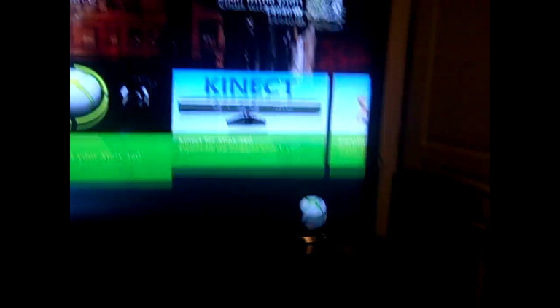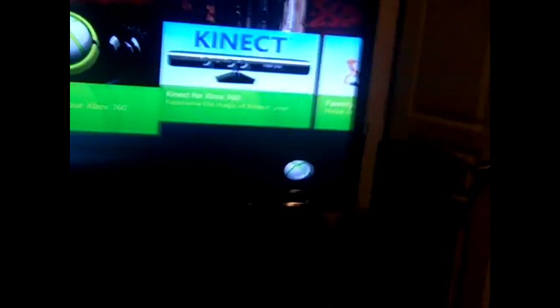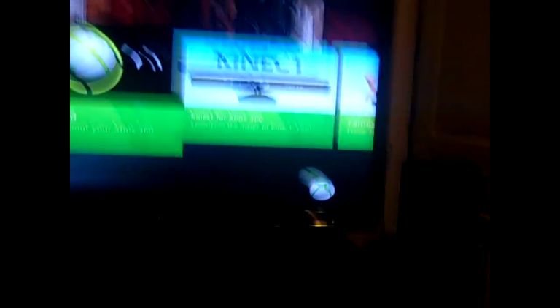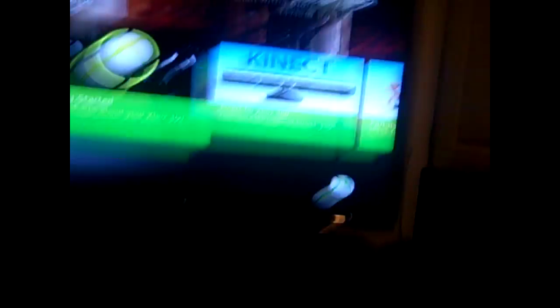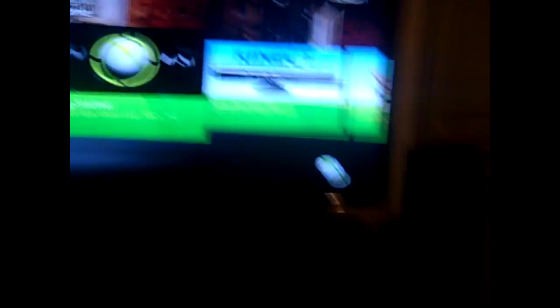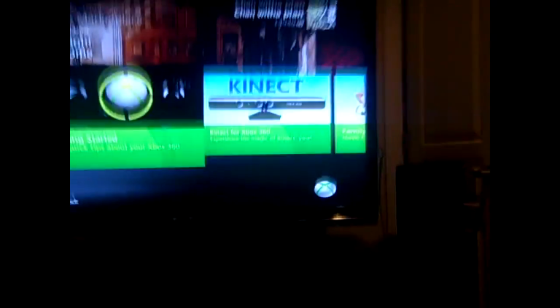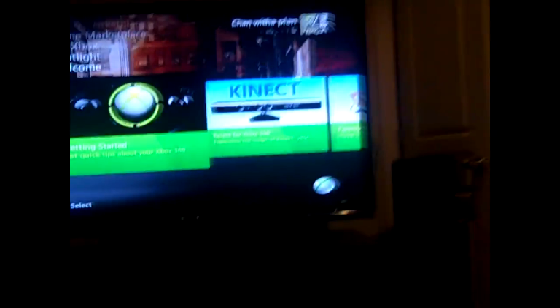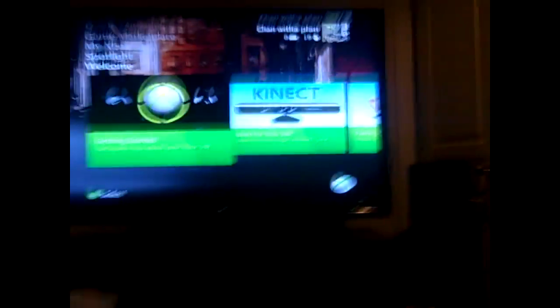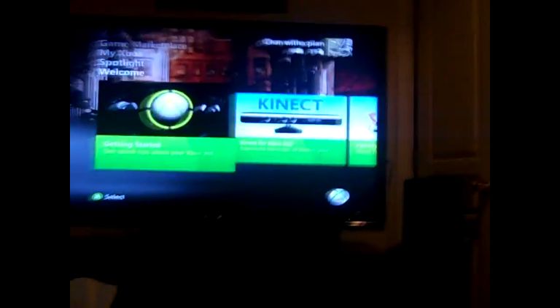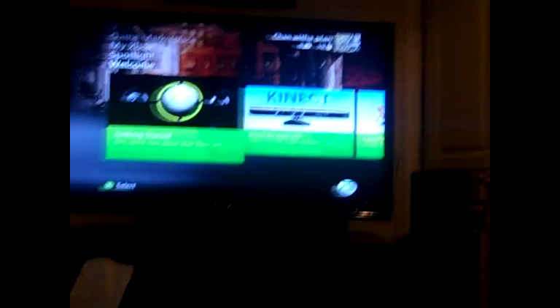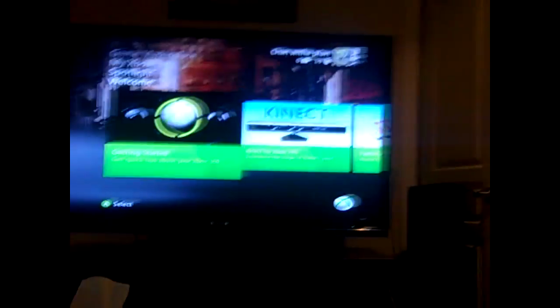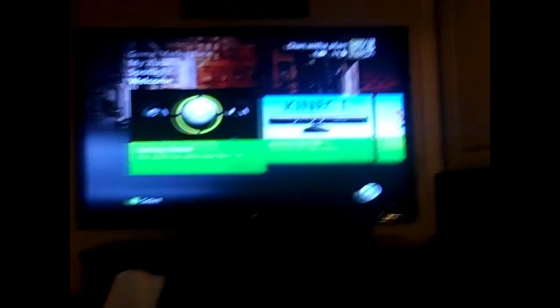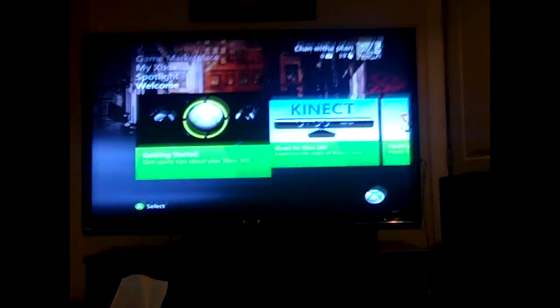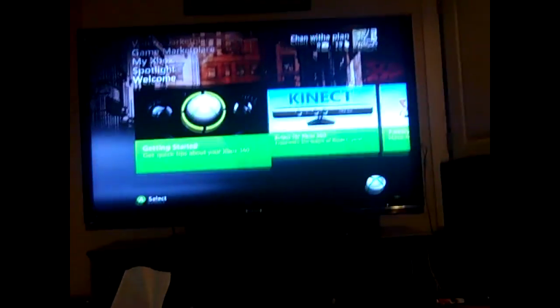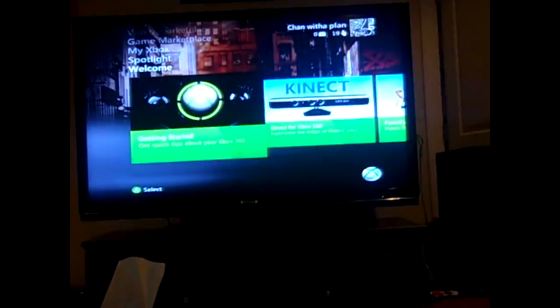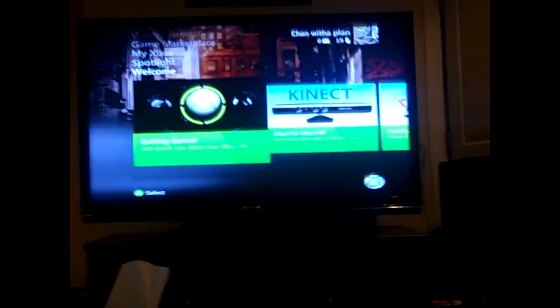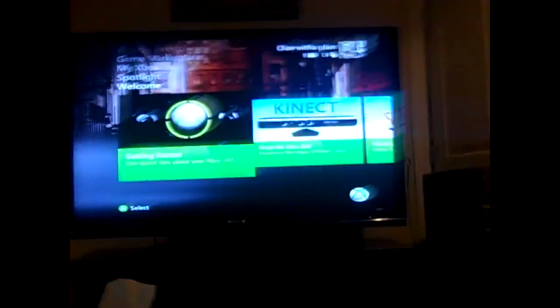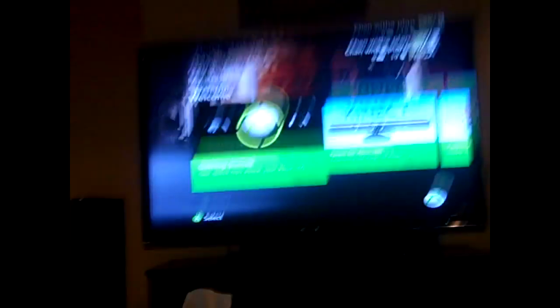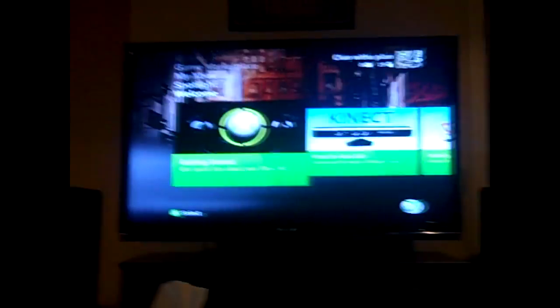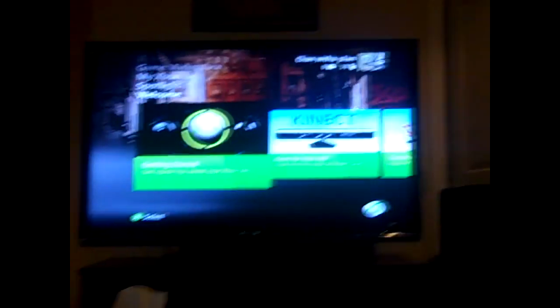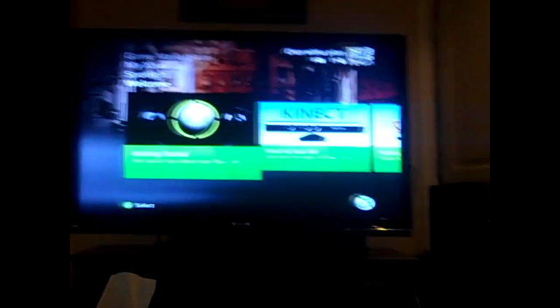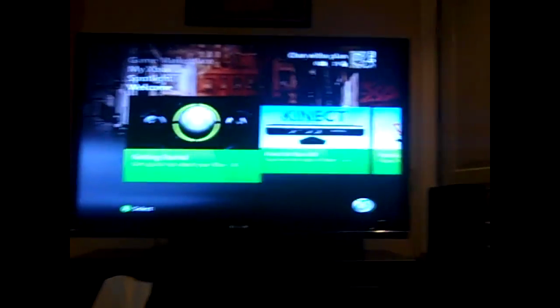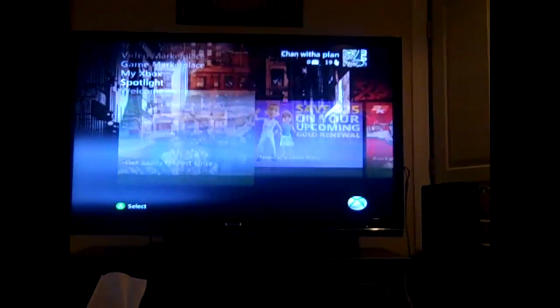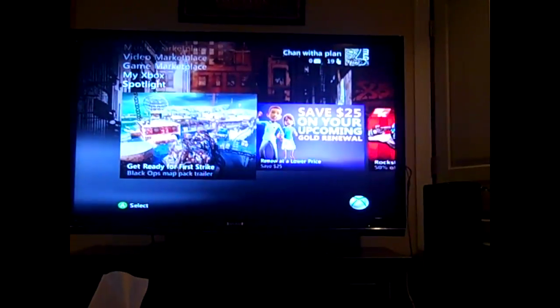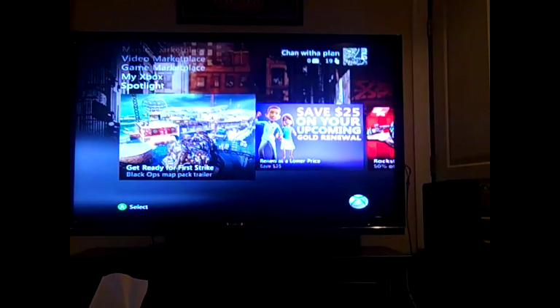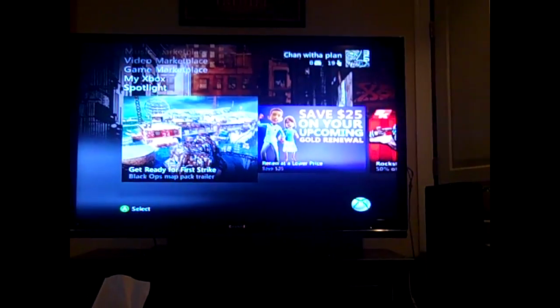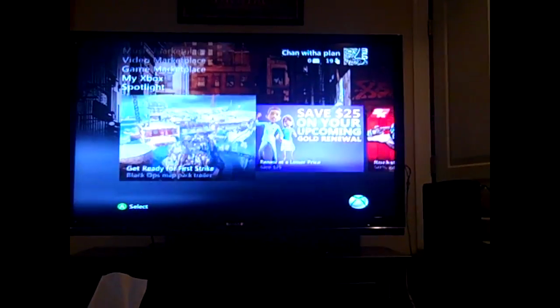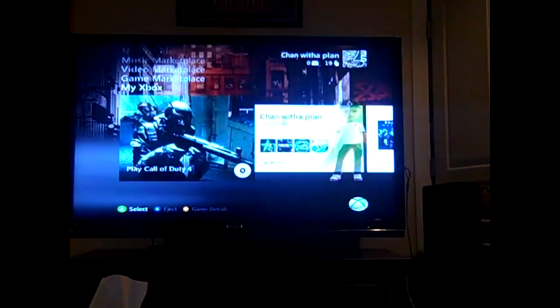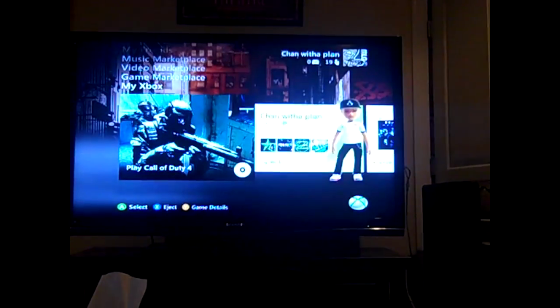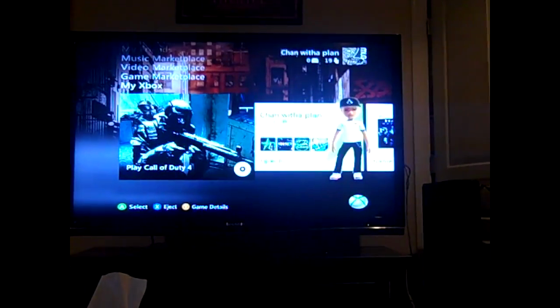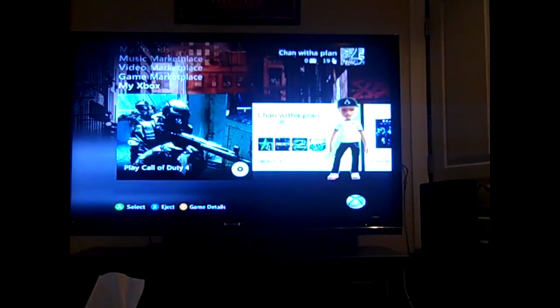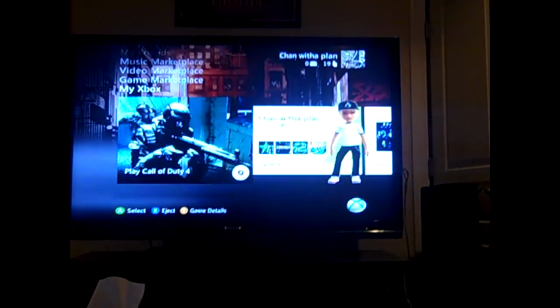As you can see, not quite HD, but still pretty good to be able to record in.